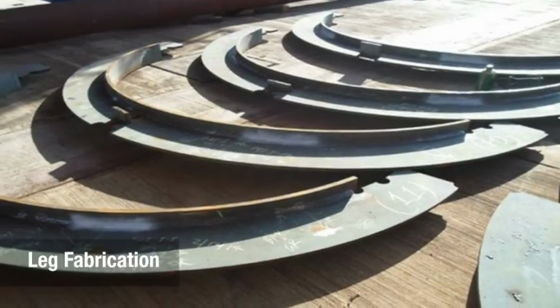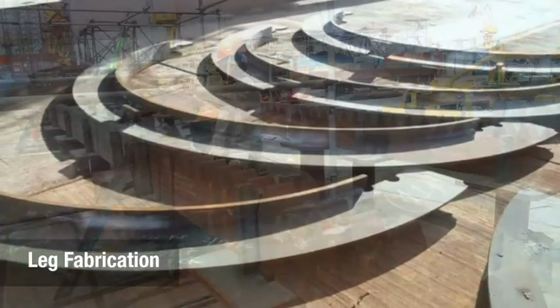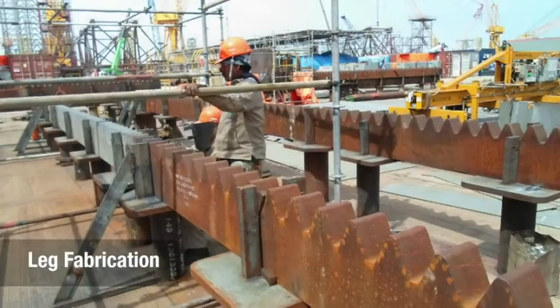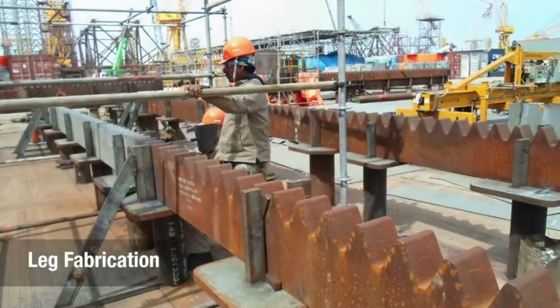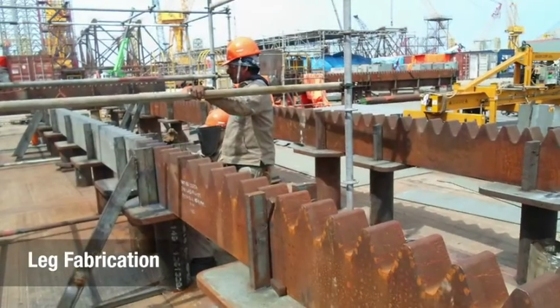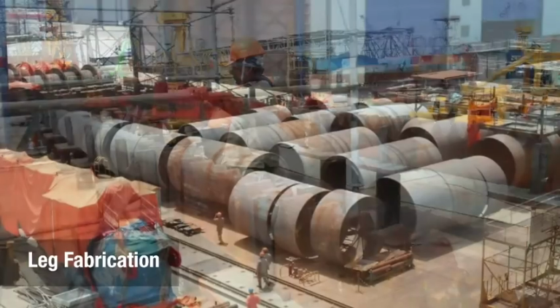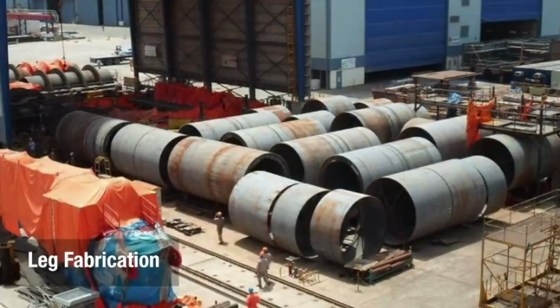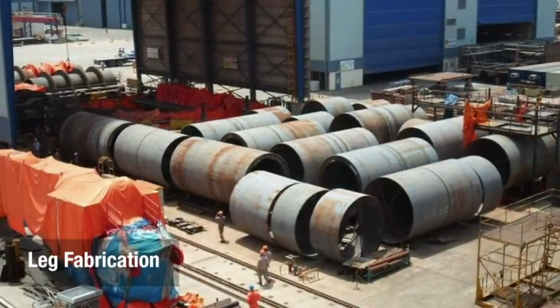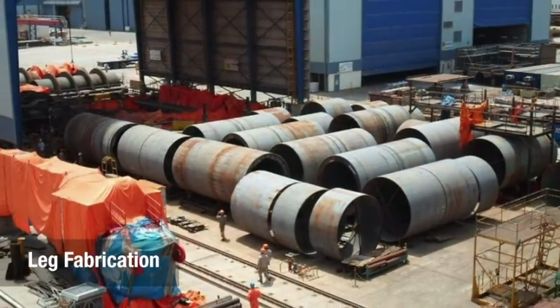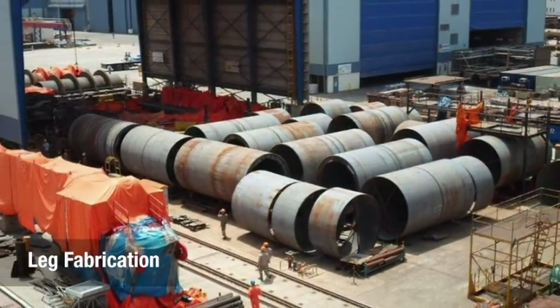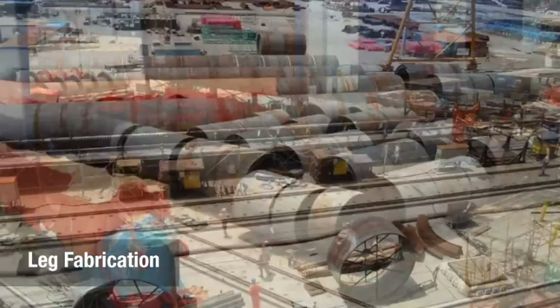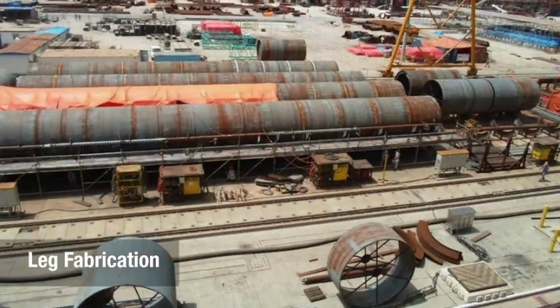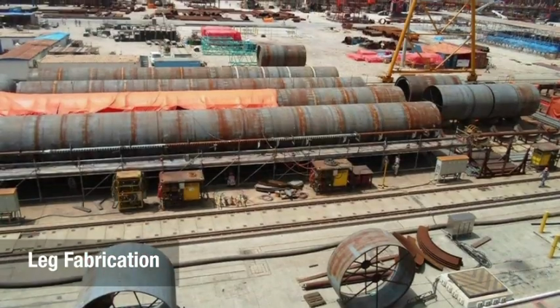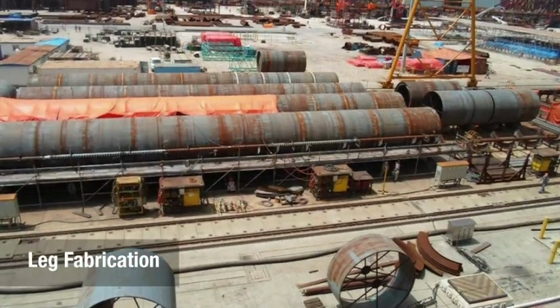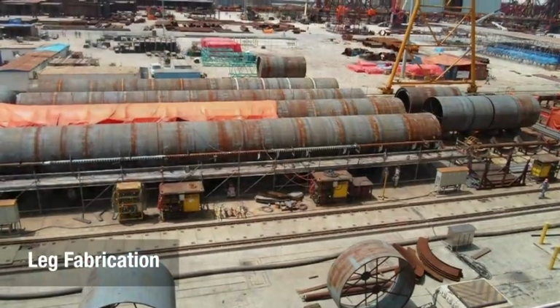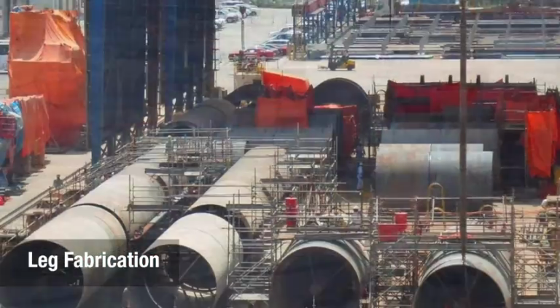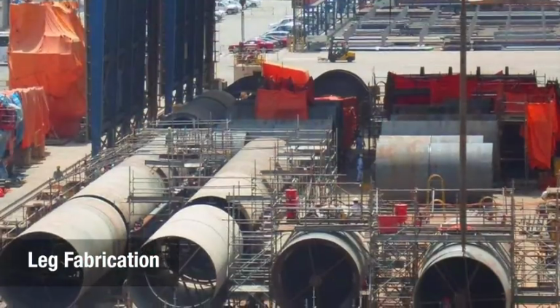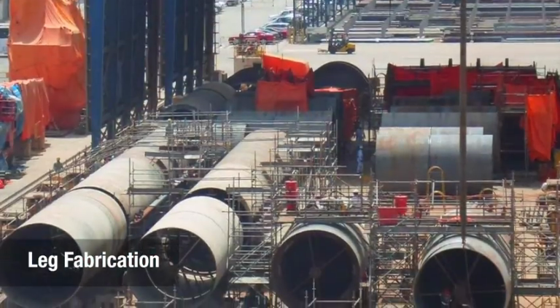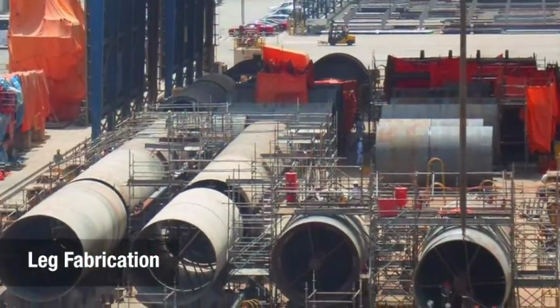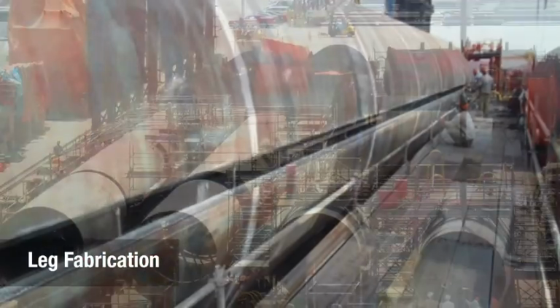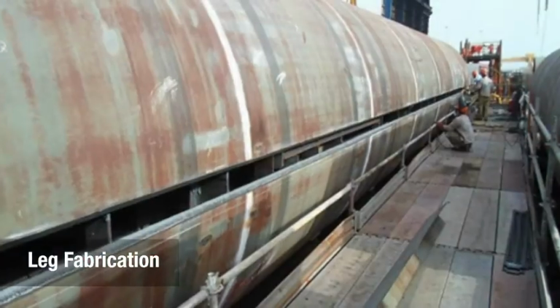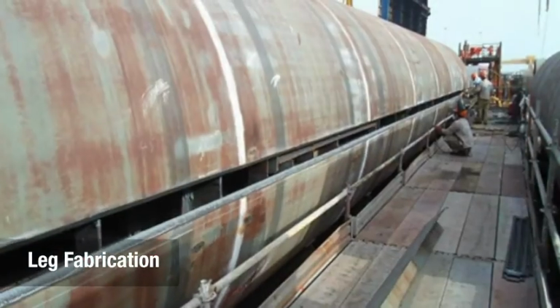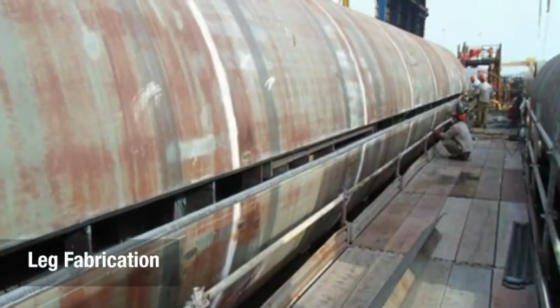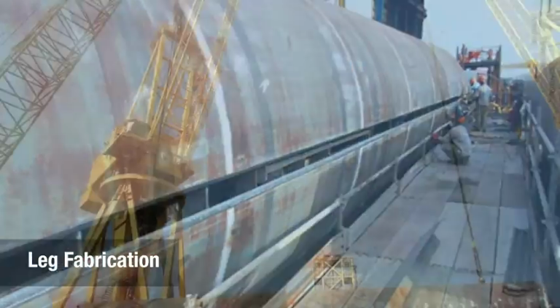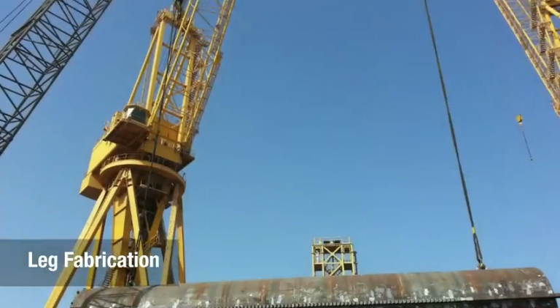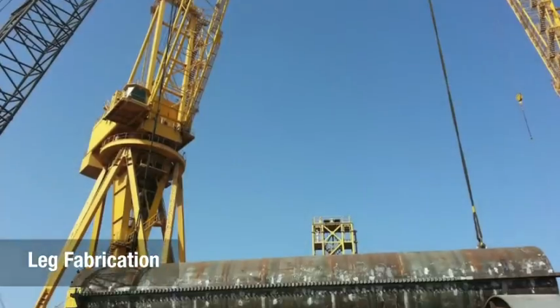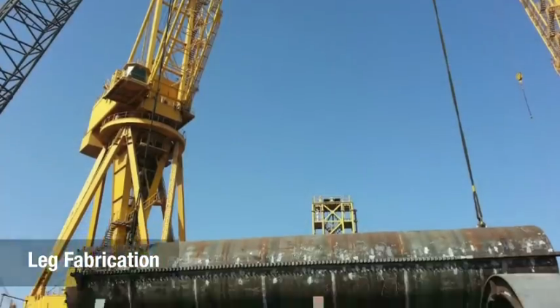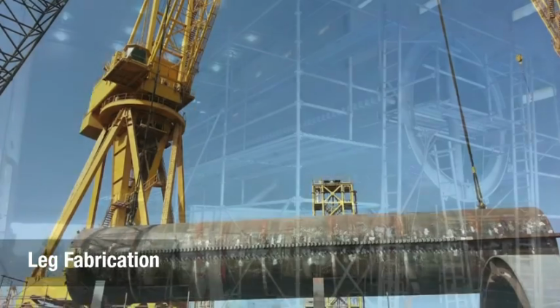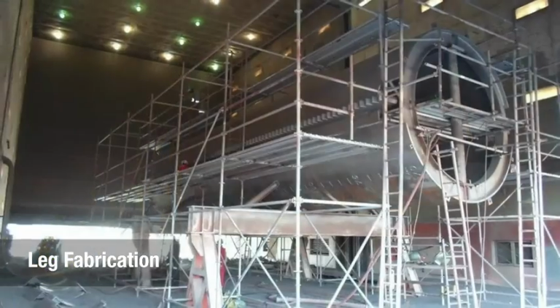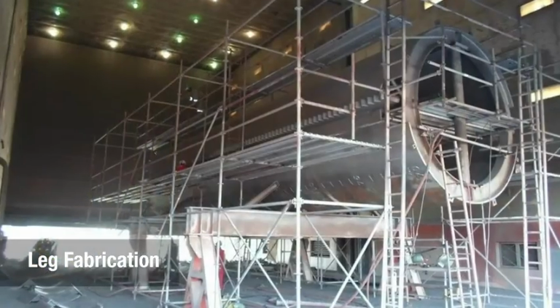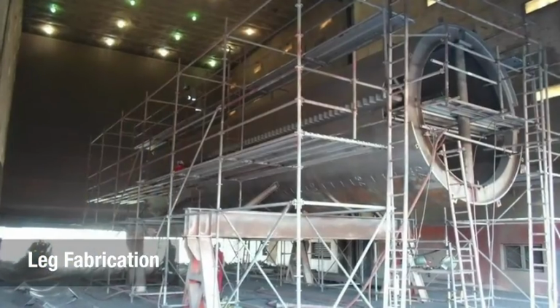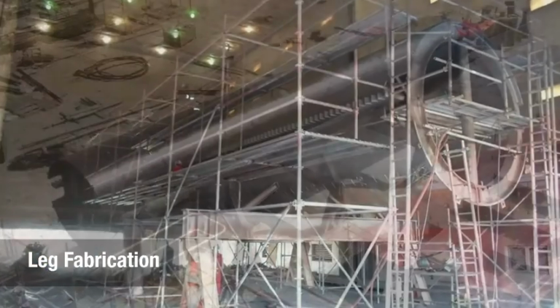Fabrication of the lift boat's four 100-meter cylindrical legs, leg racks, and leg pads were also carried out concurrently.